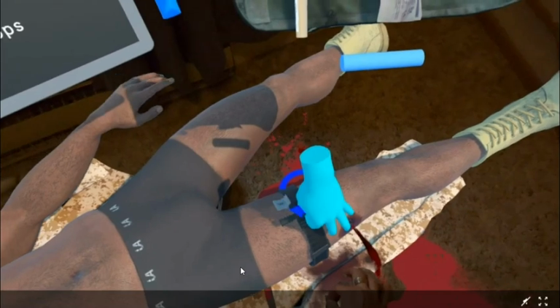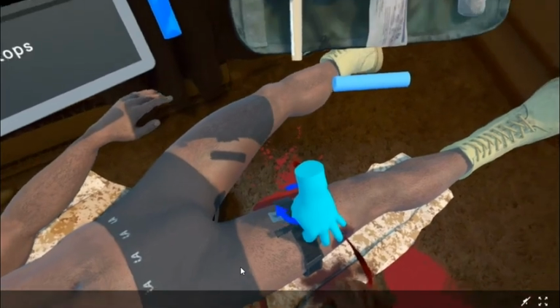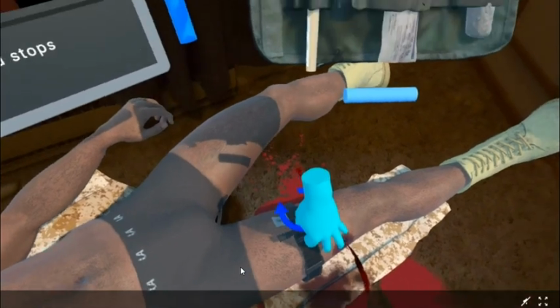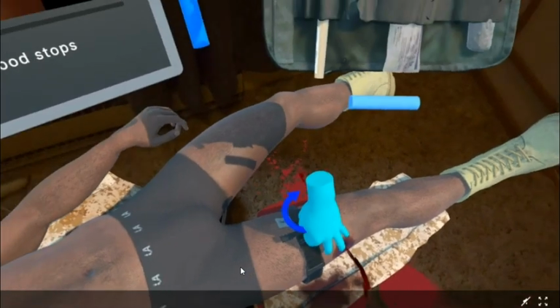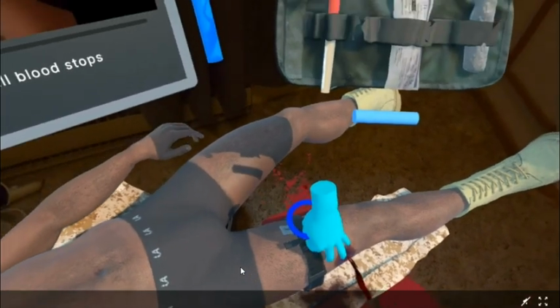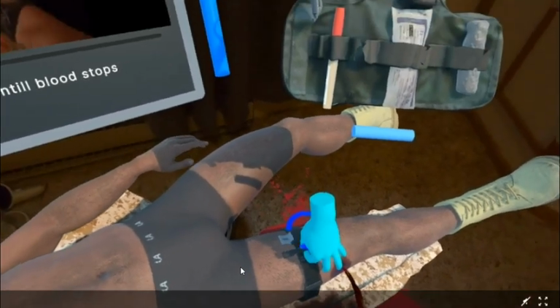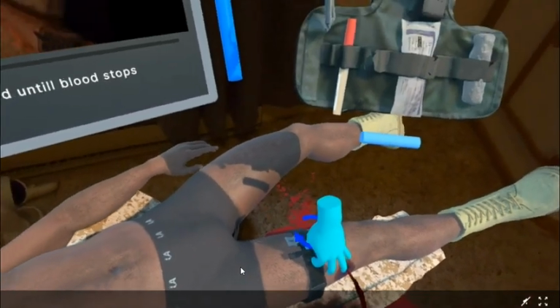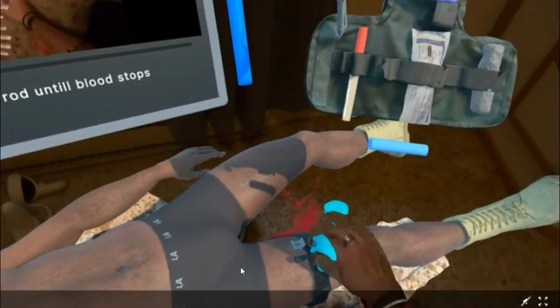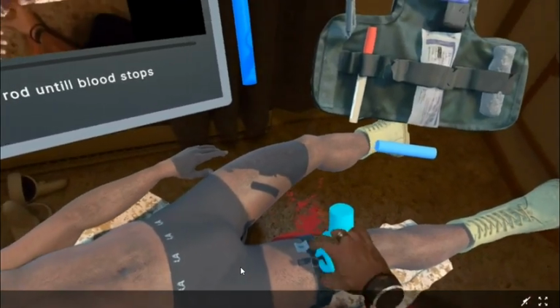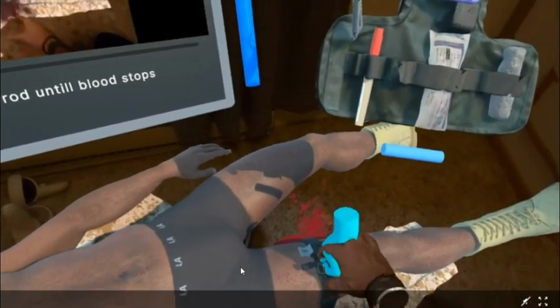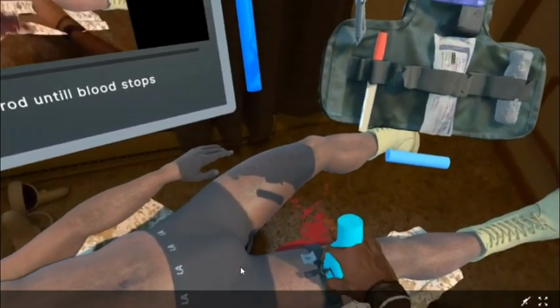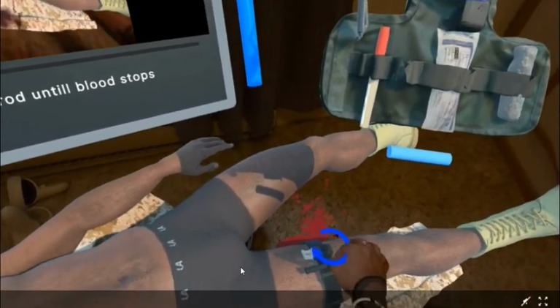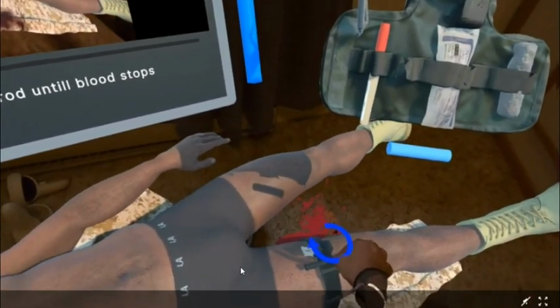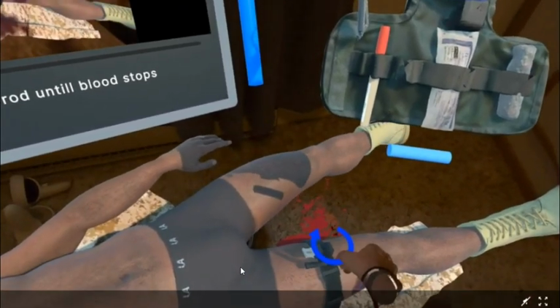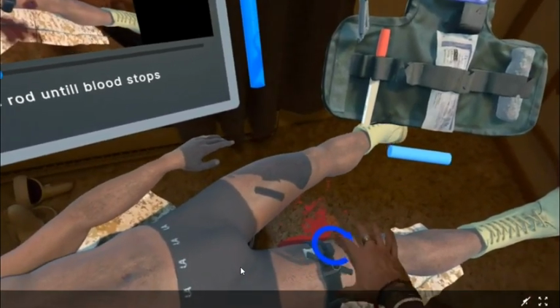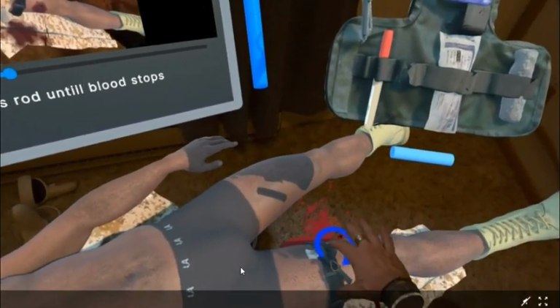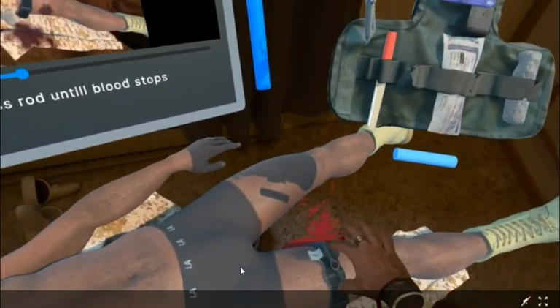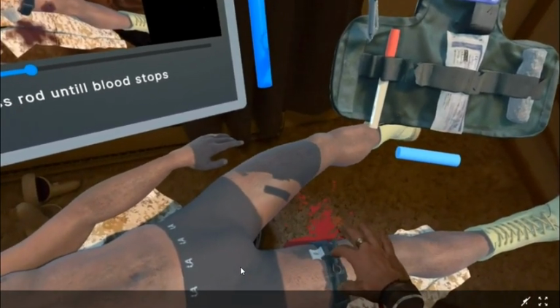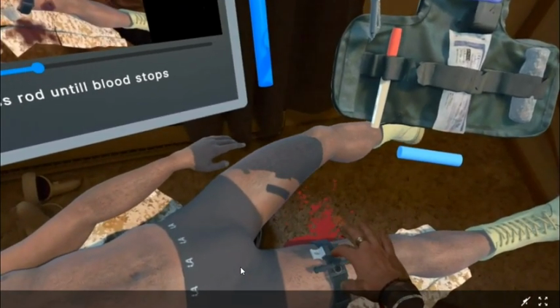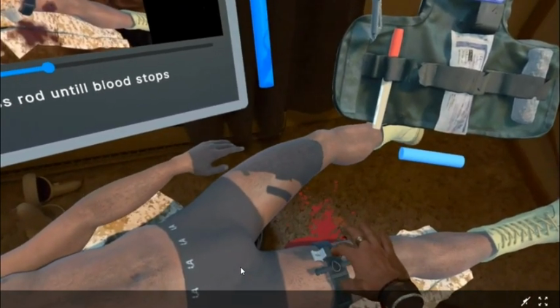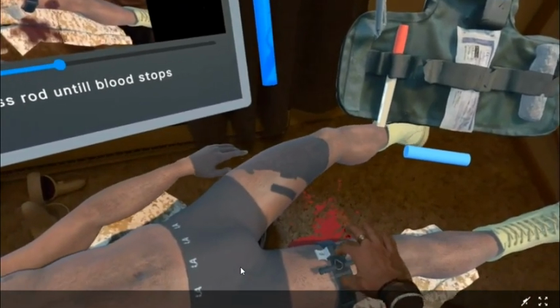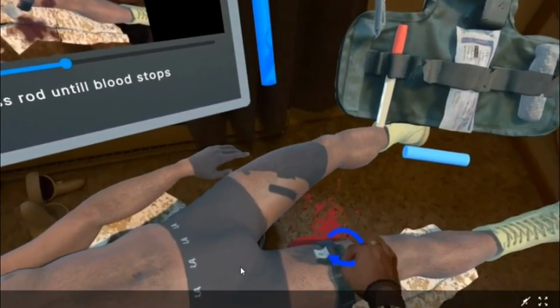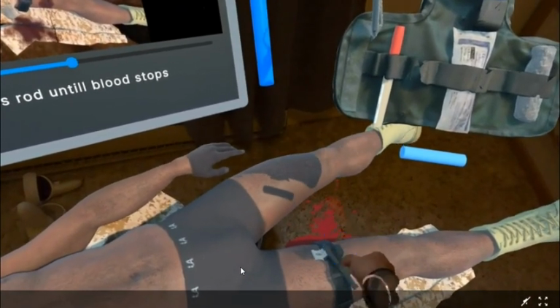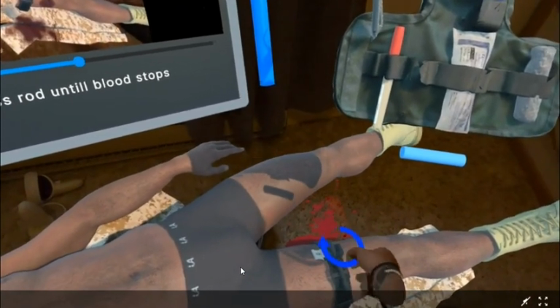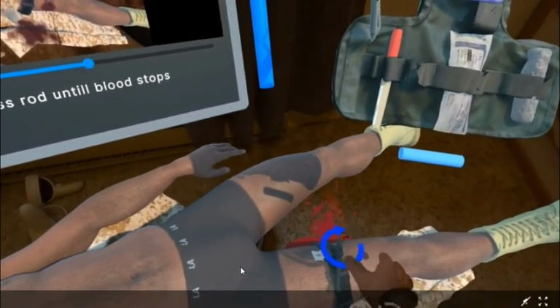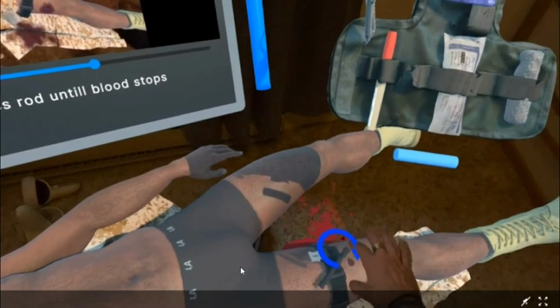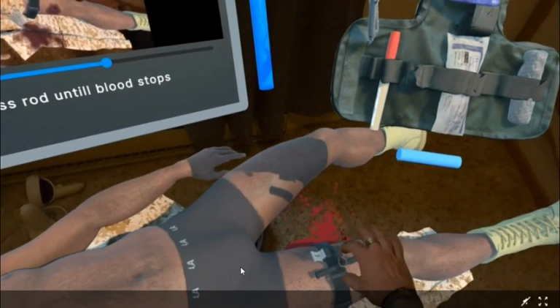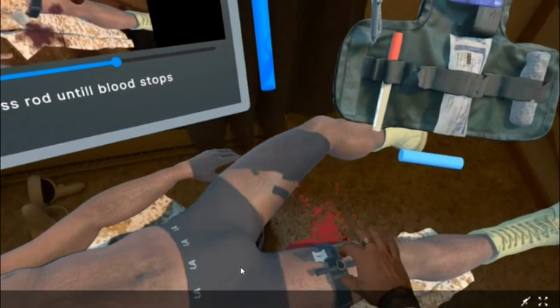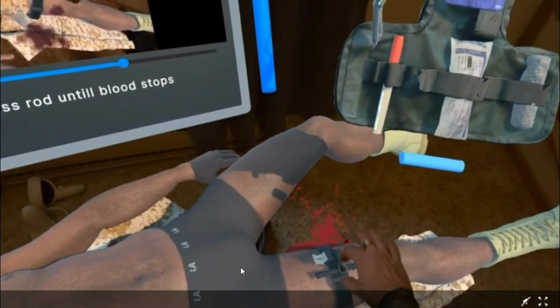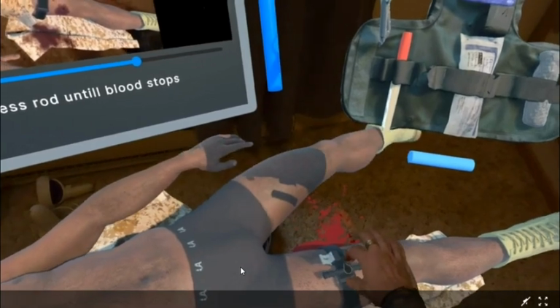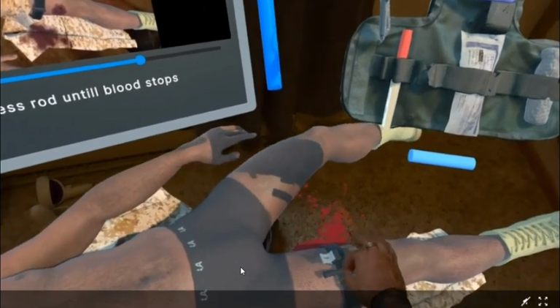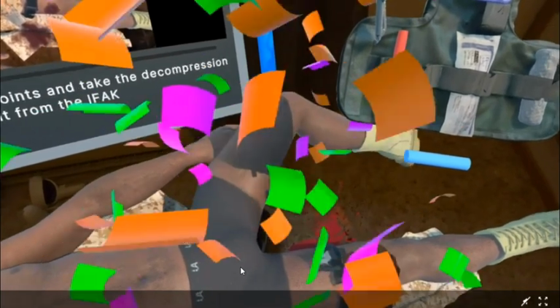Turn the windlass rod by pinching it in the centre. Each time you turn it with a pinch, it restricts blood pressure.